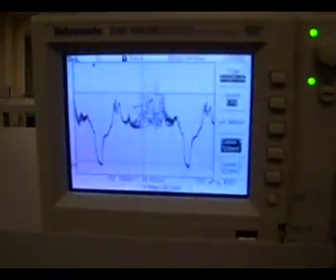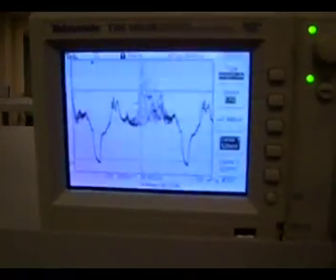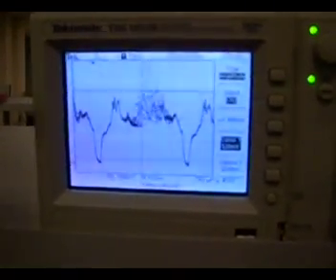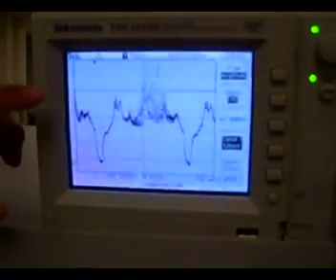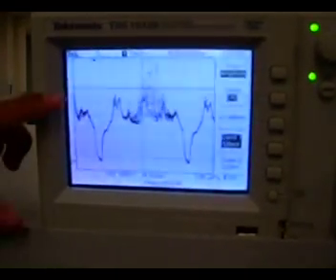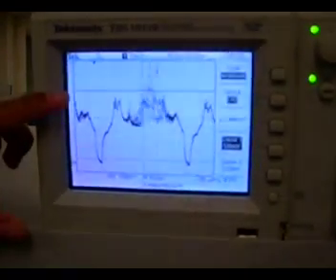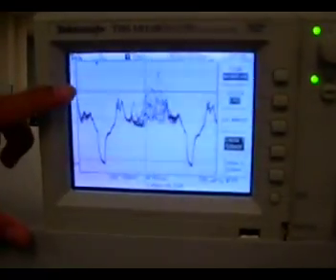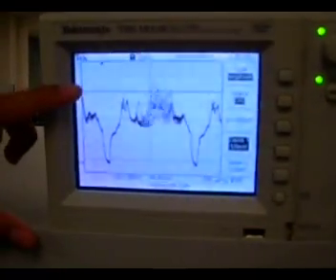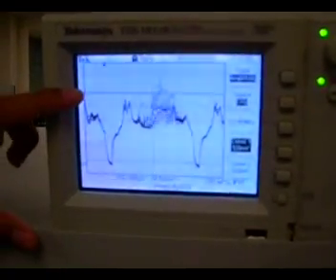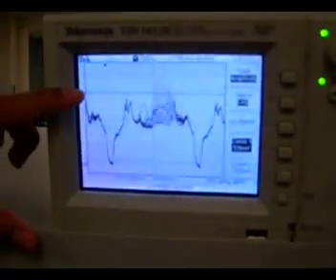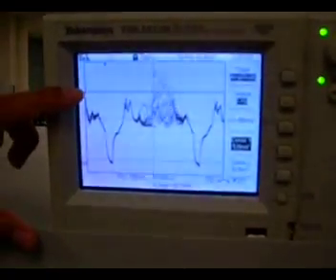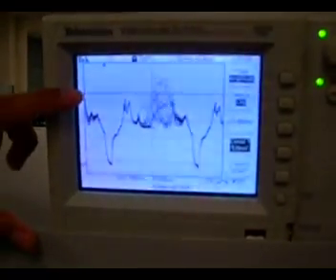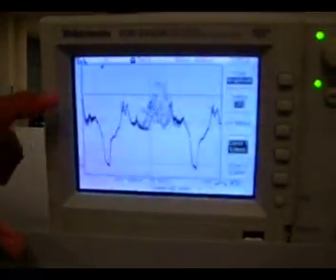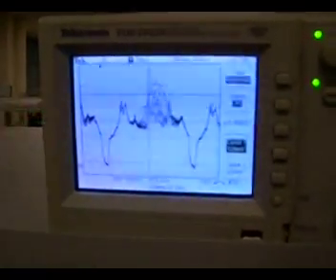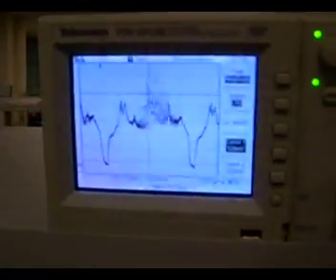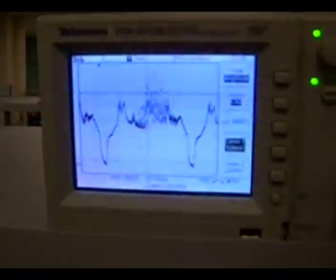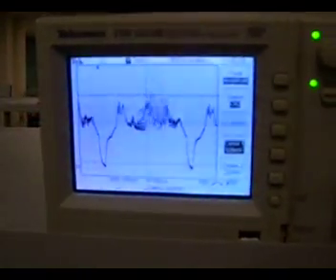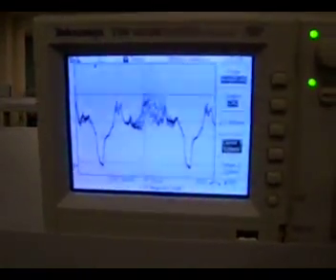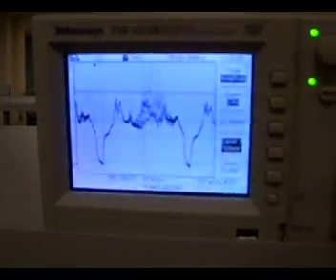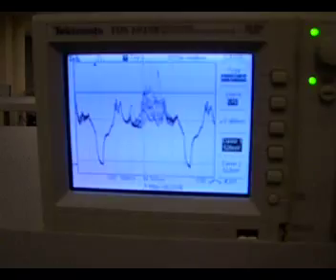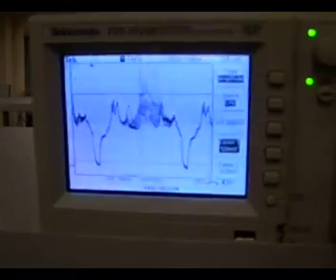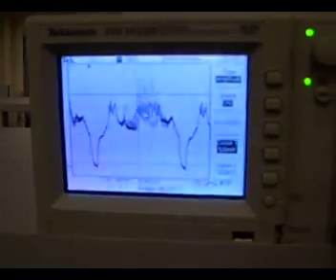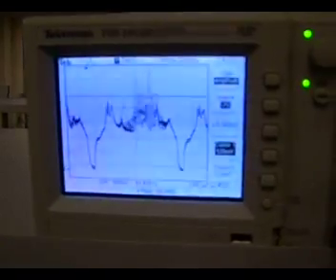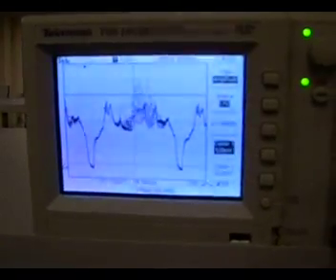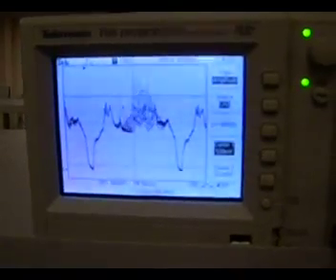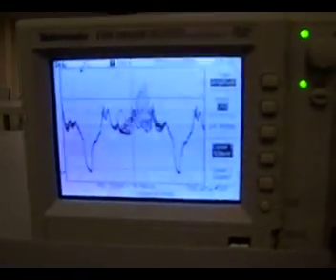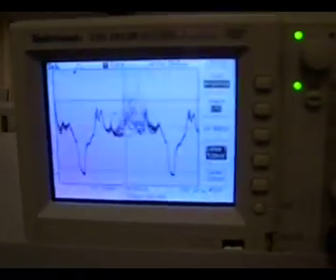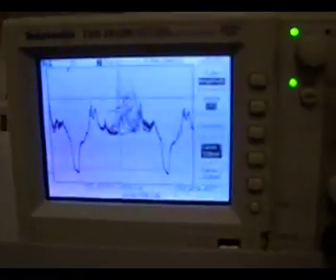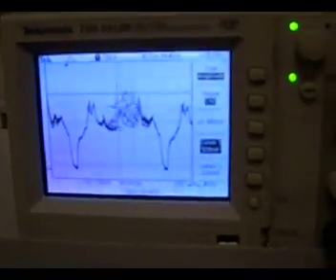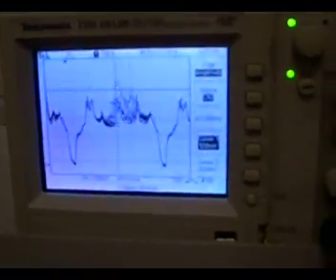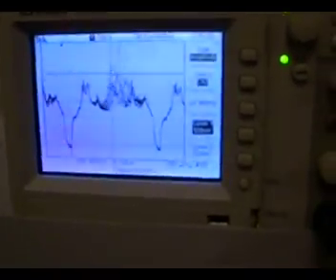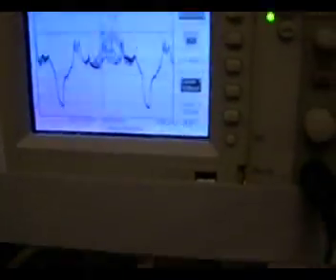And if they make it above this threshold voltage, it counts as a hit.